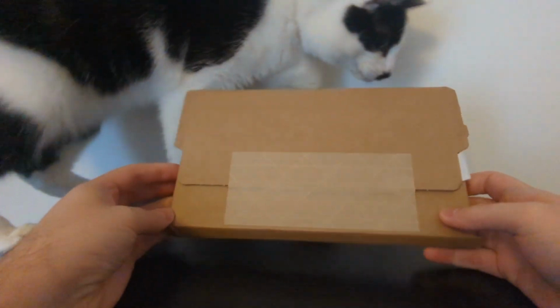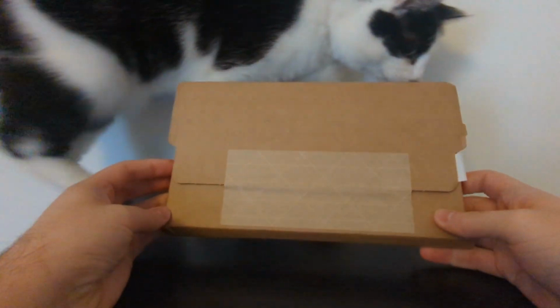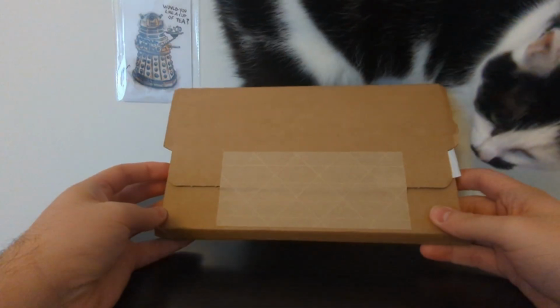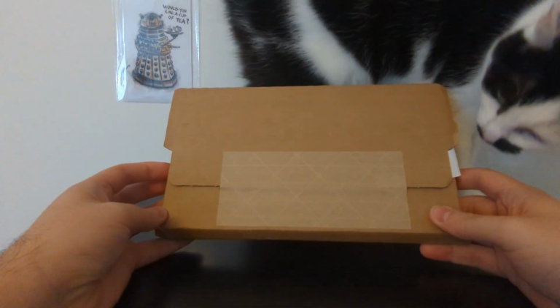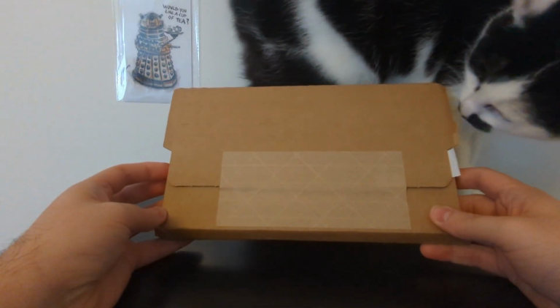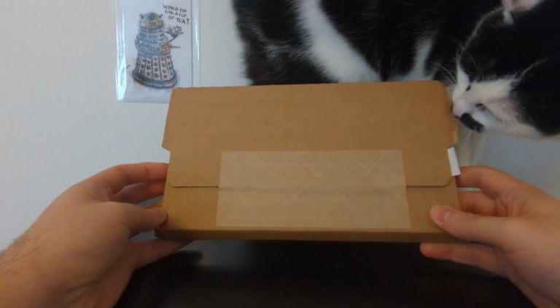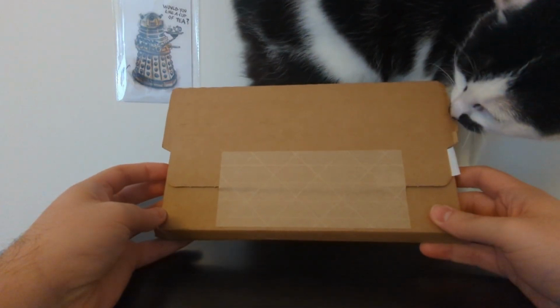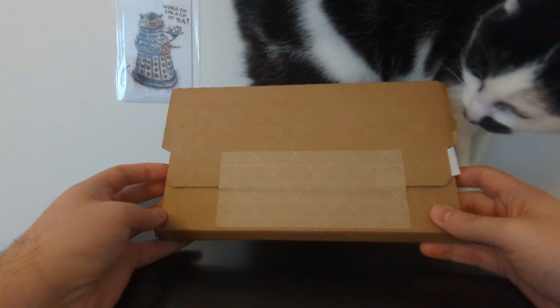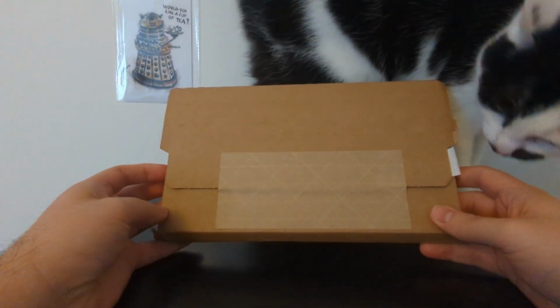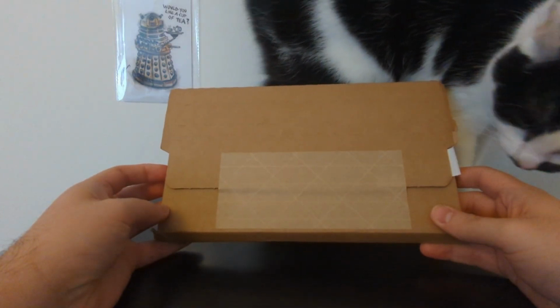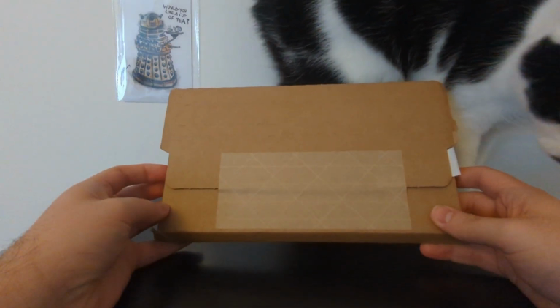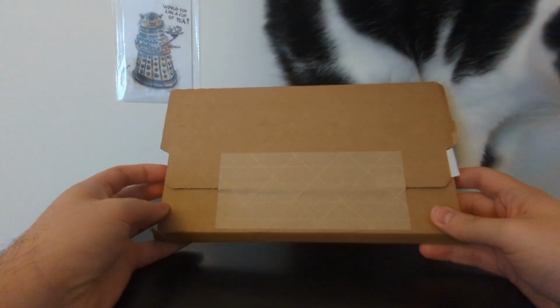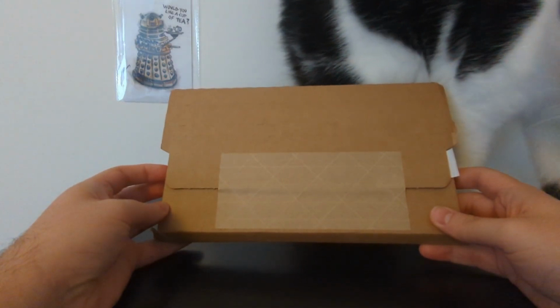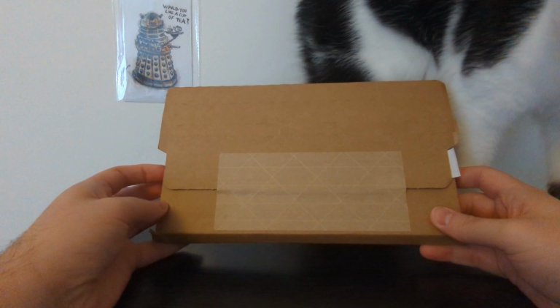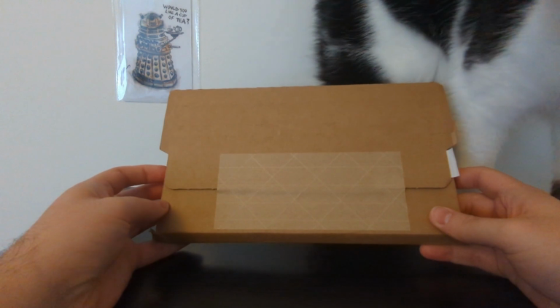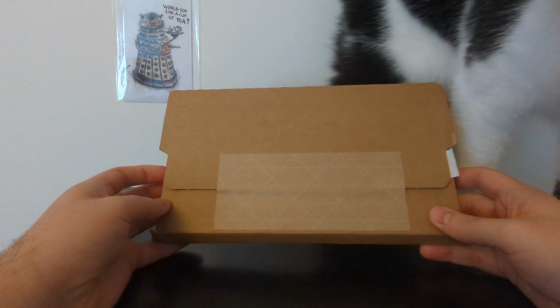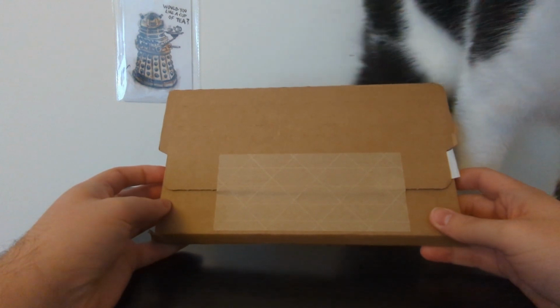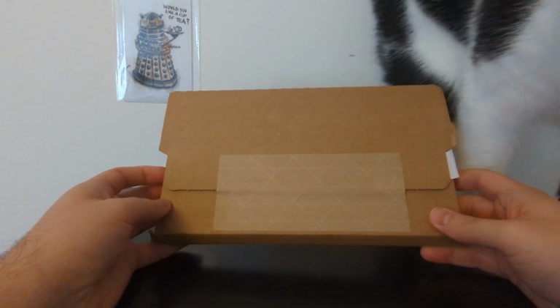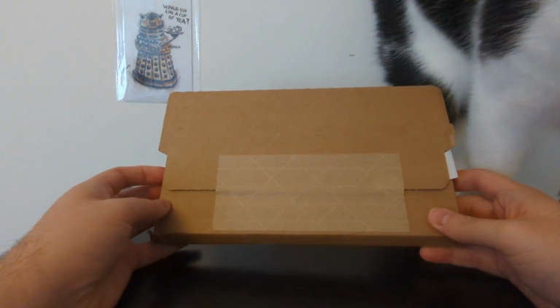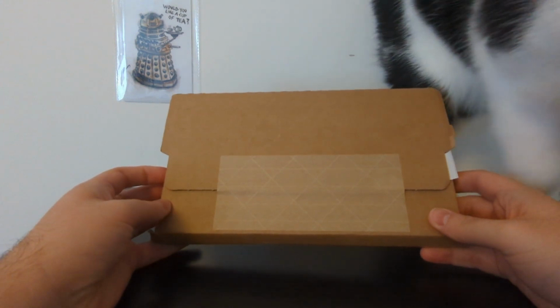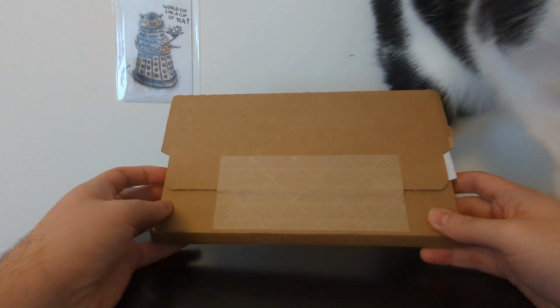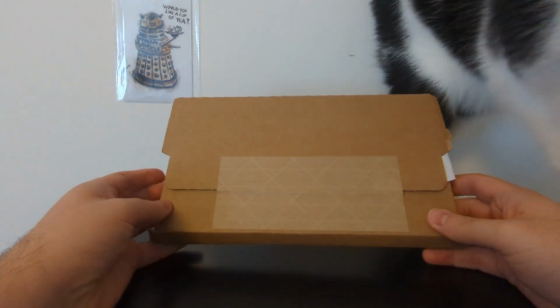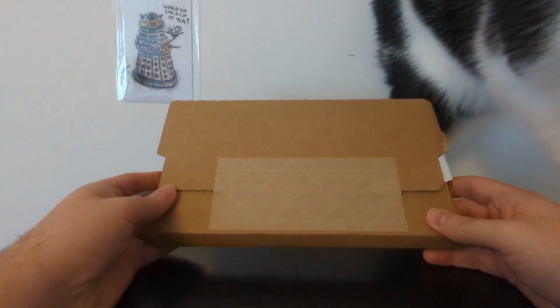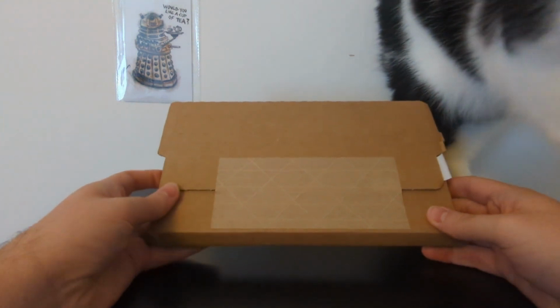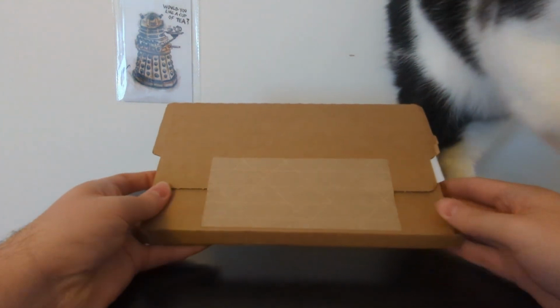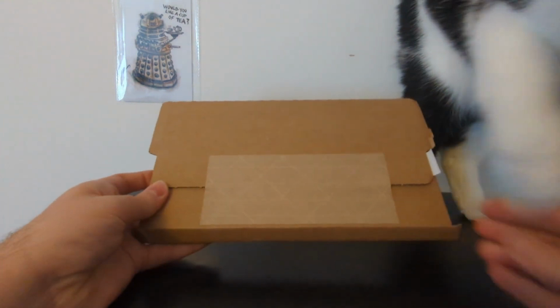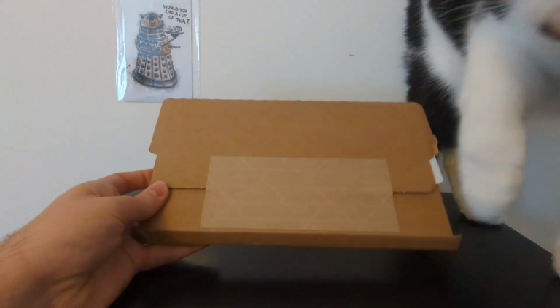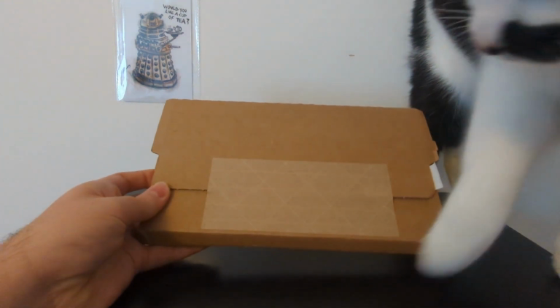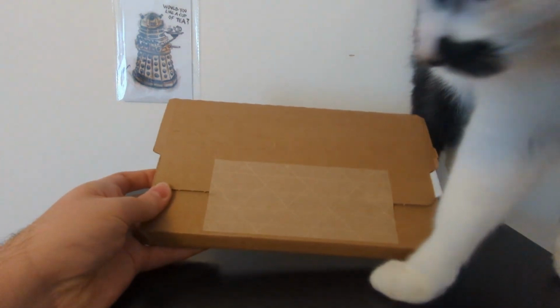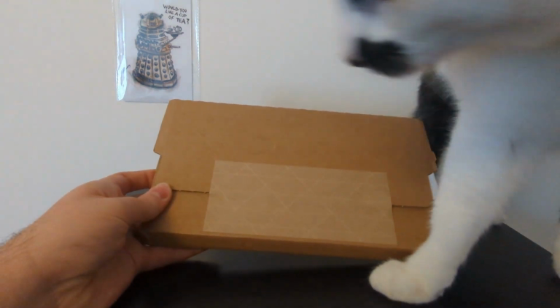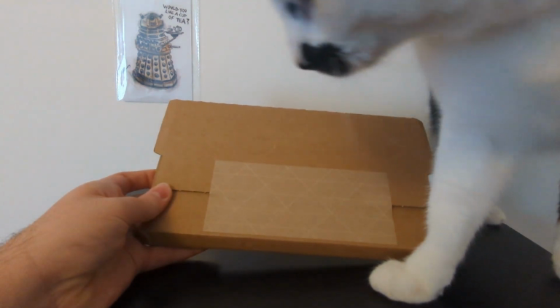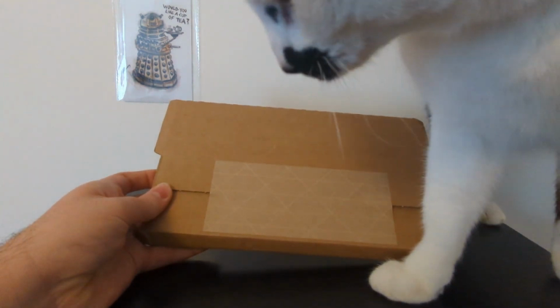And Theo has decided to join in the unboxing as well. Theo, what are you doing?